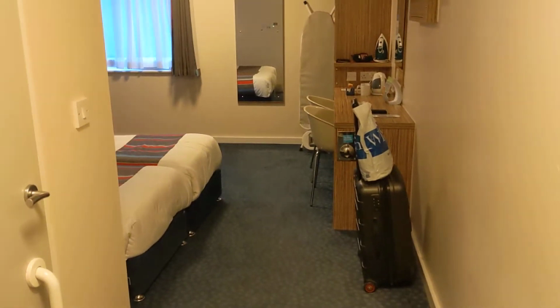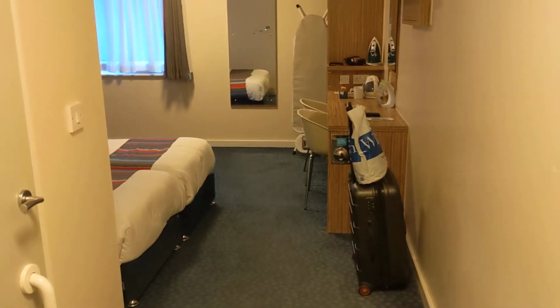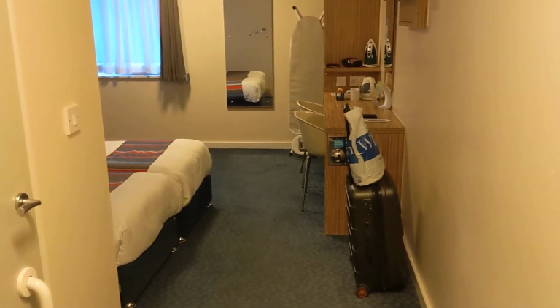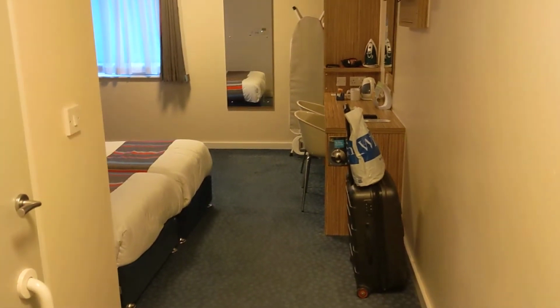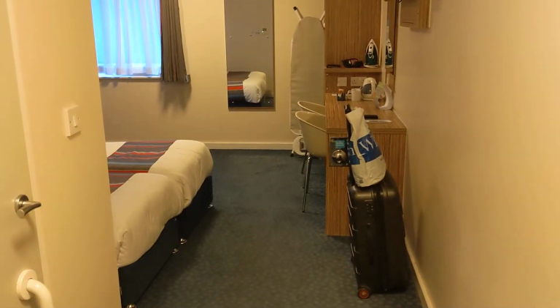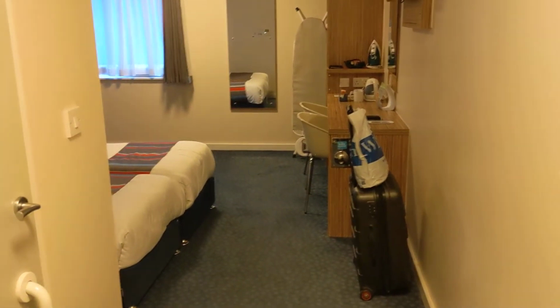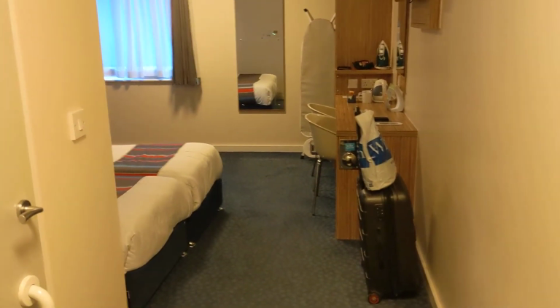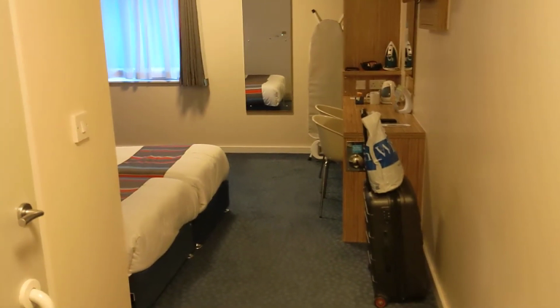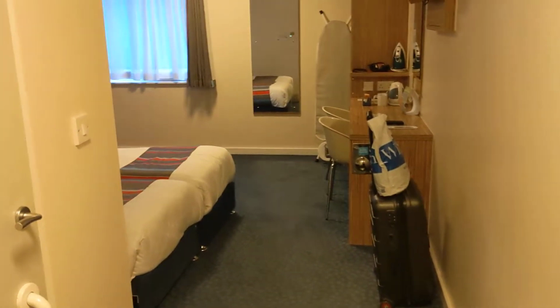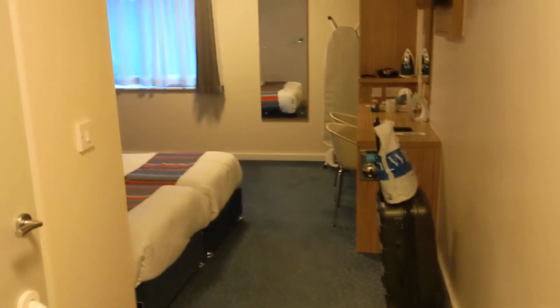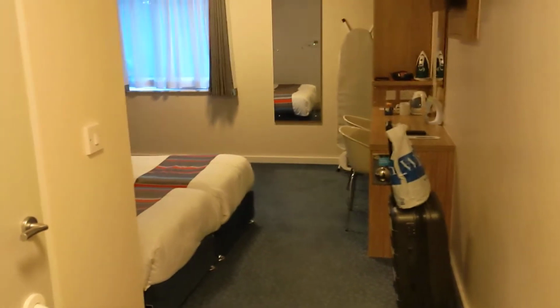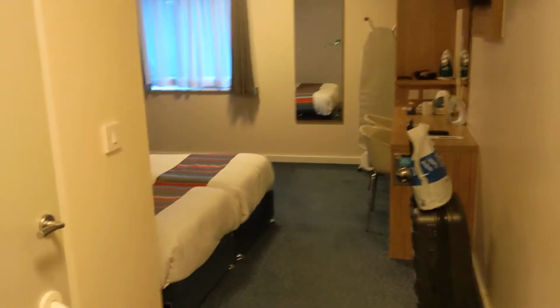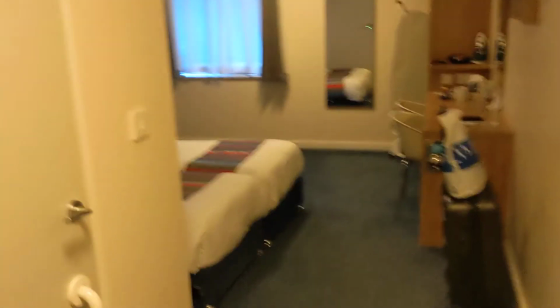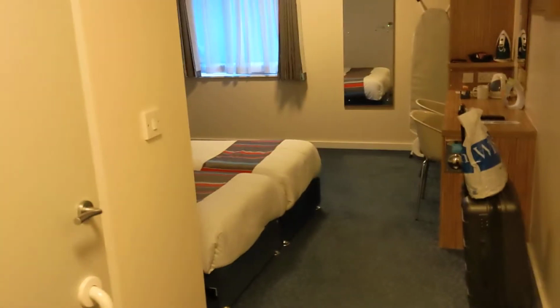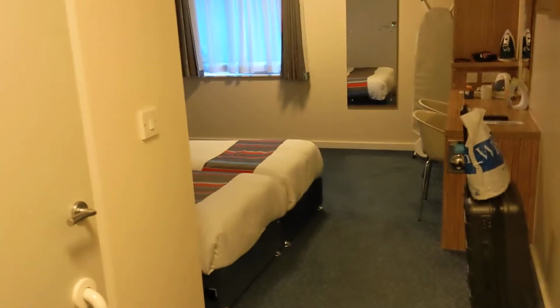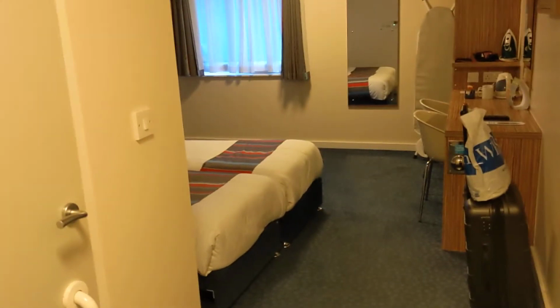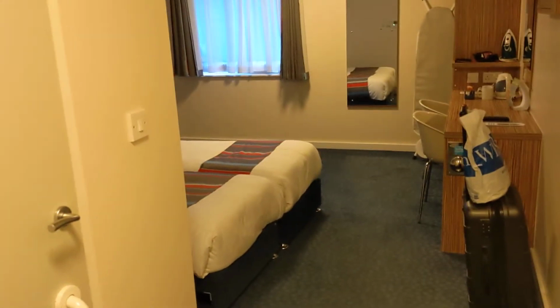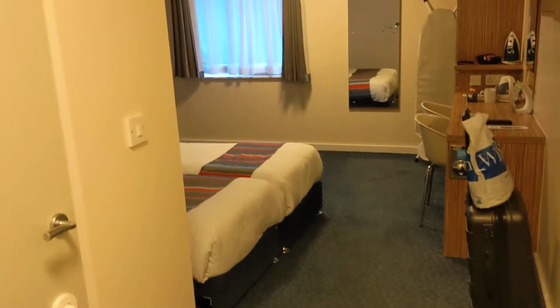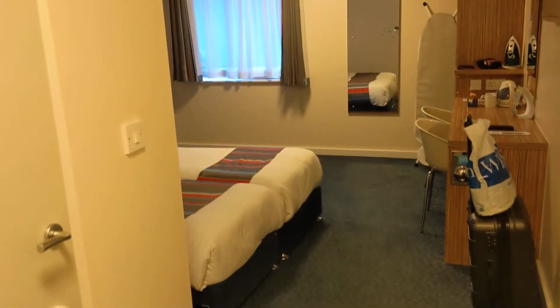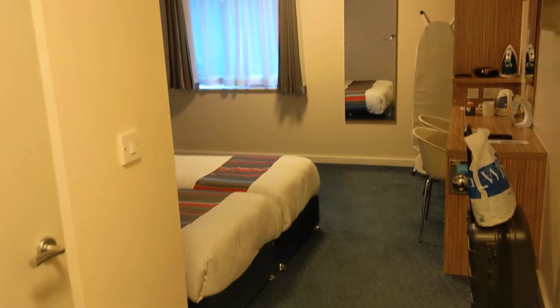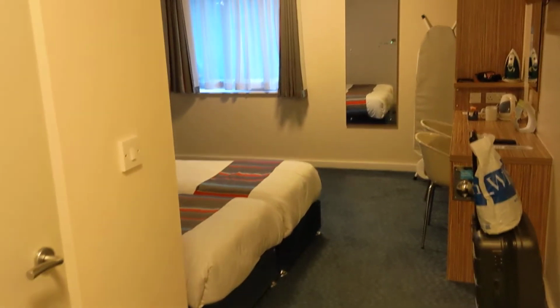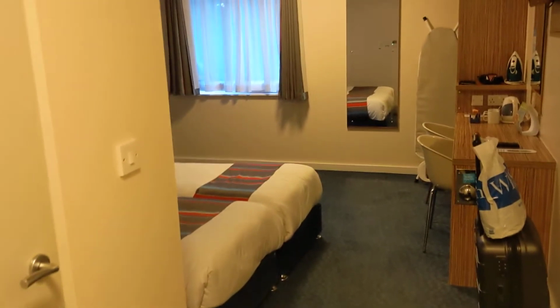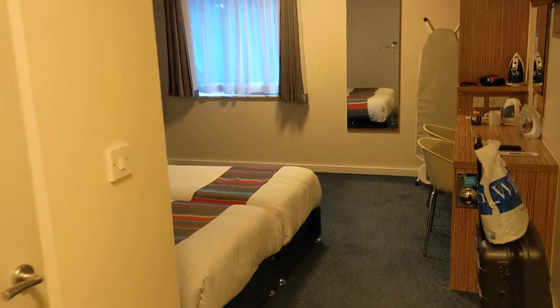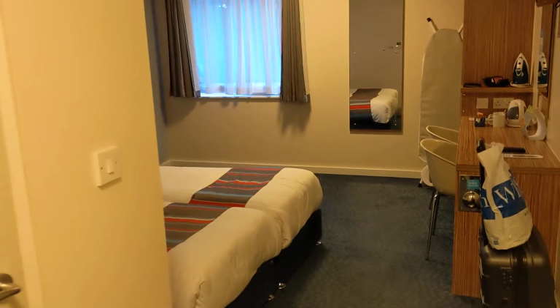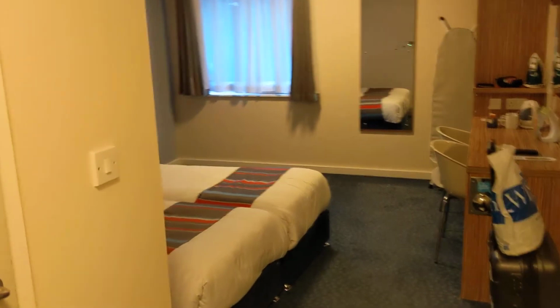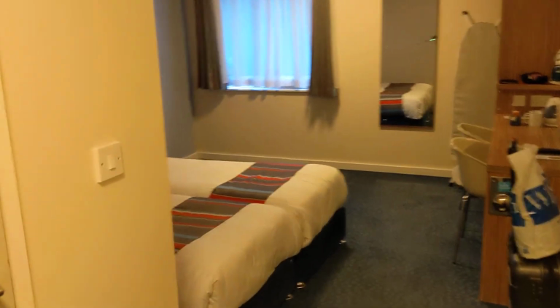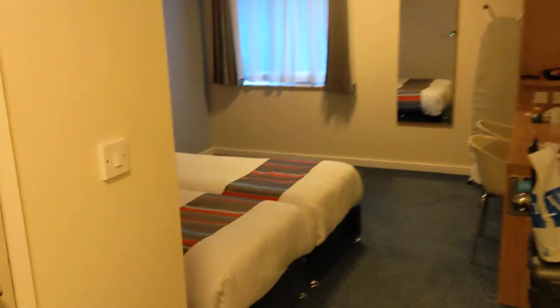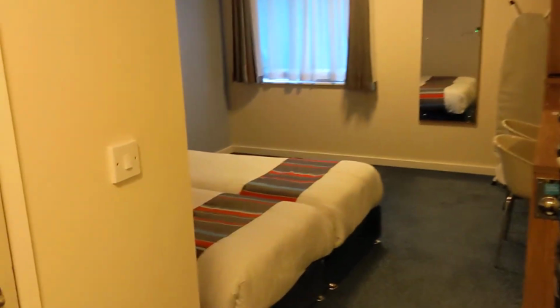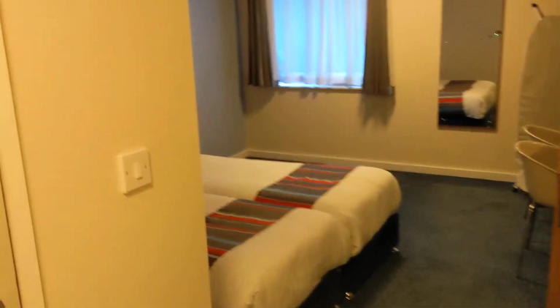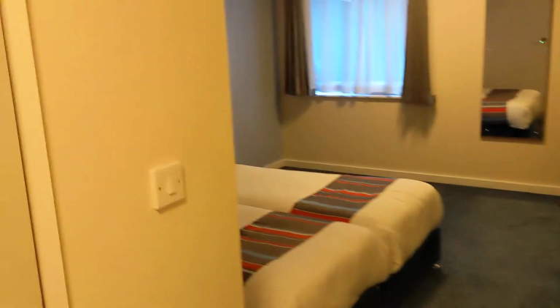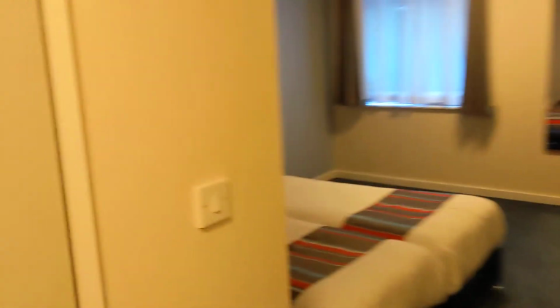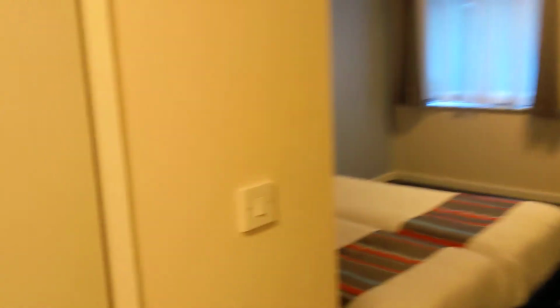Here we are then — a nice little room tour for you in this Travelodge in London Euston.